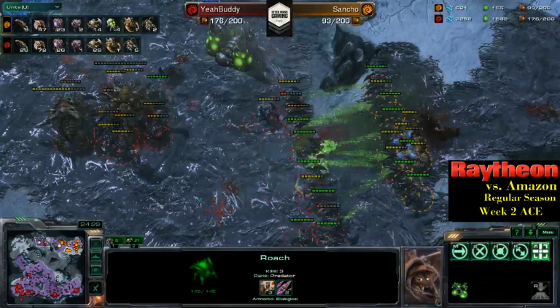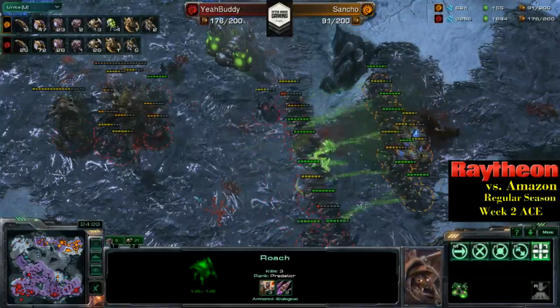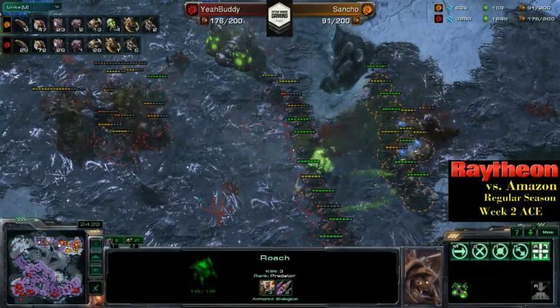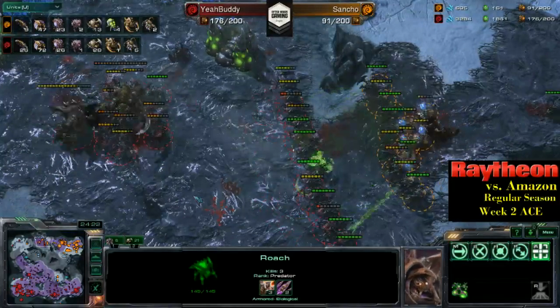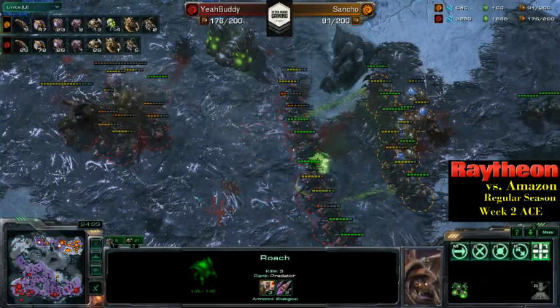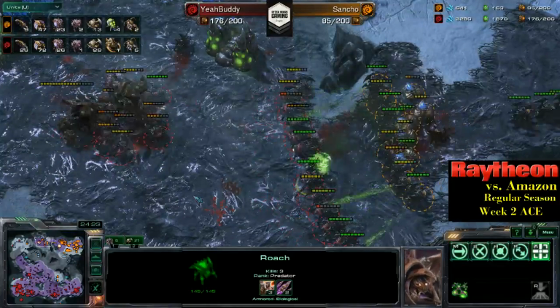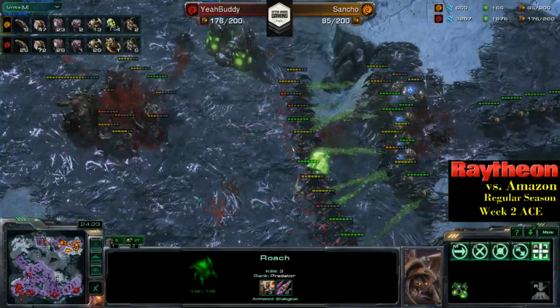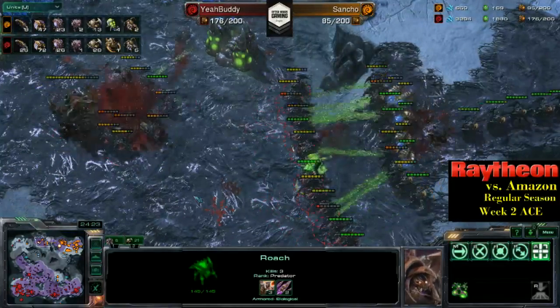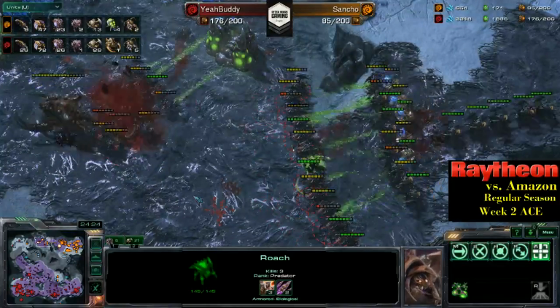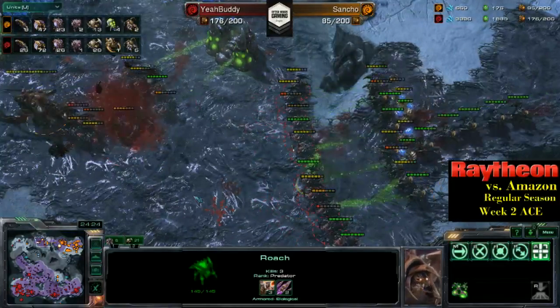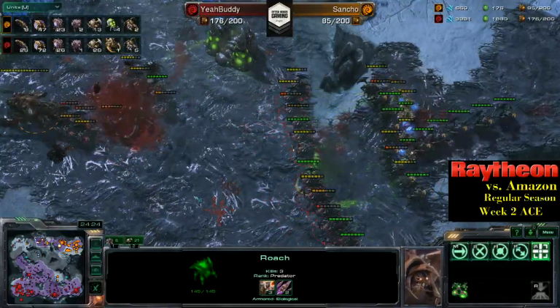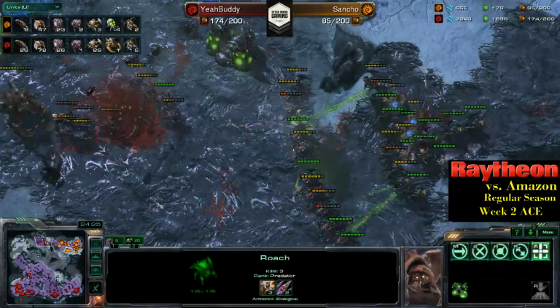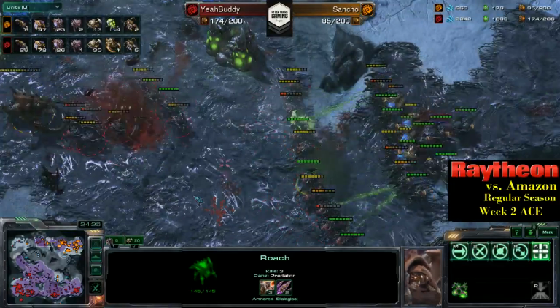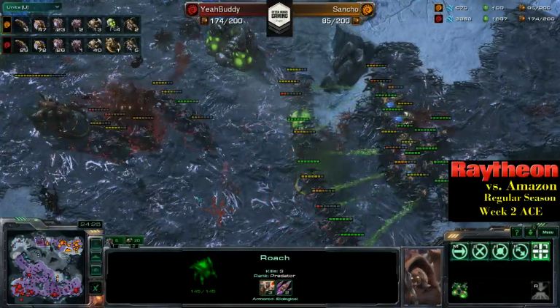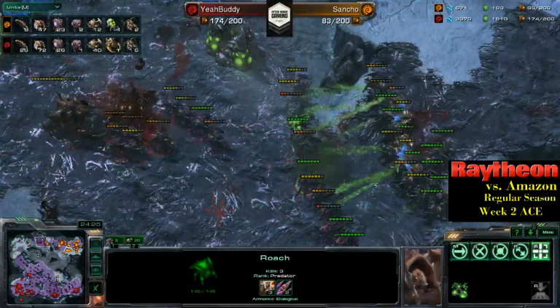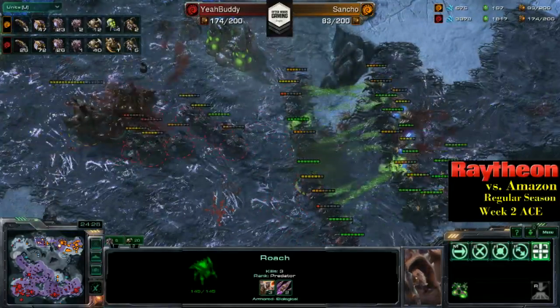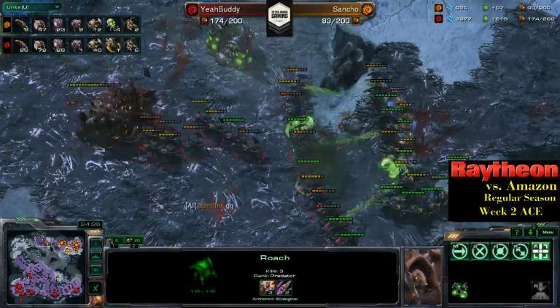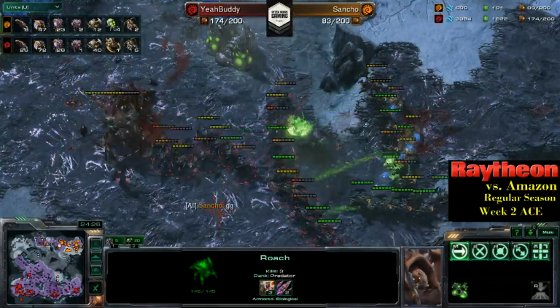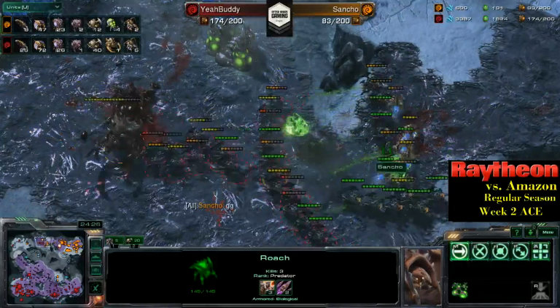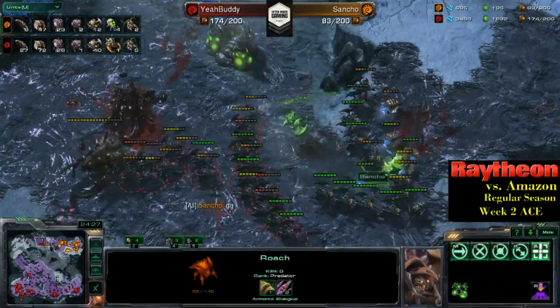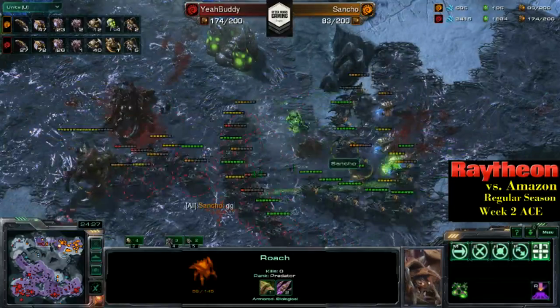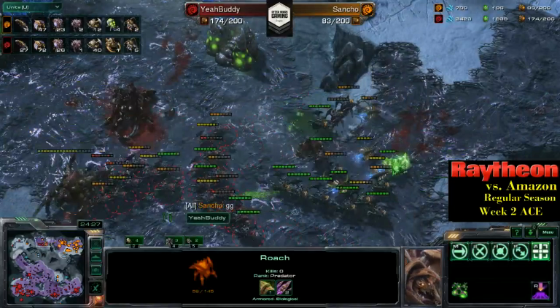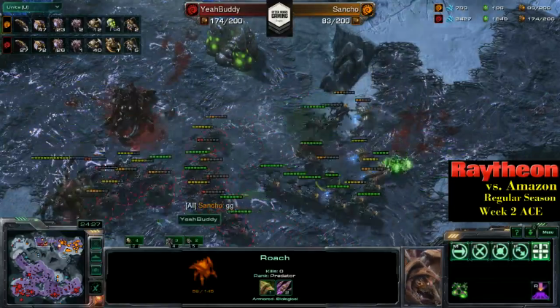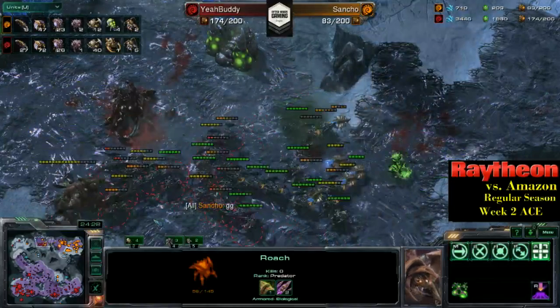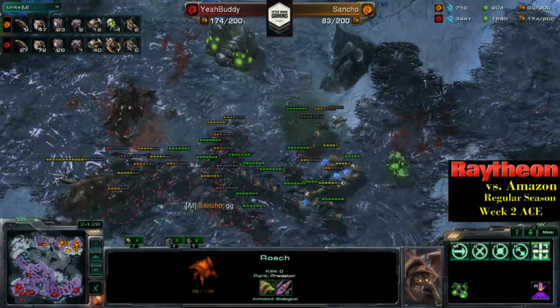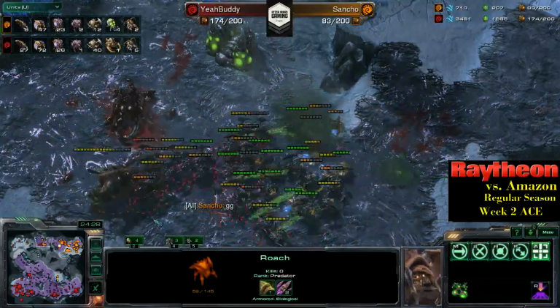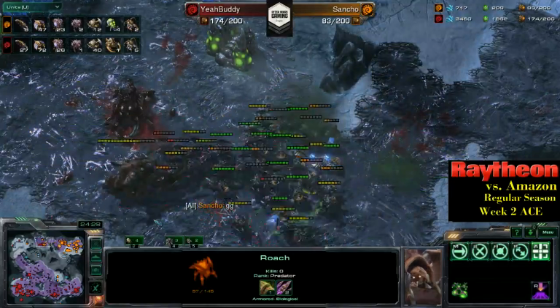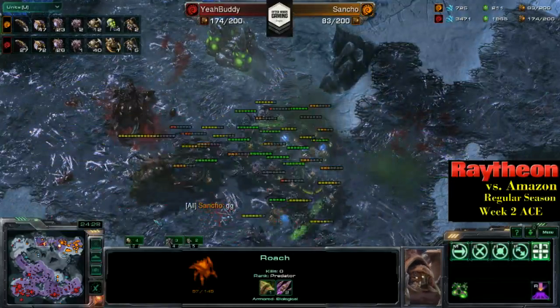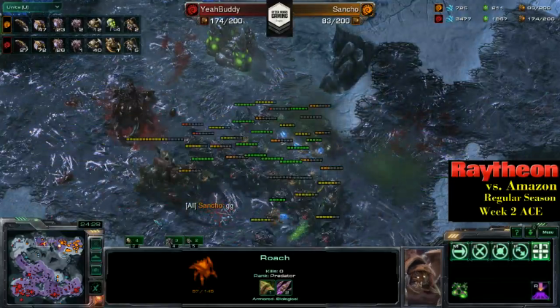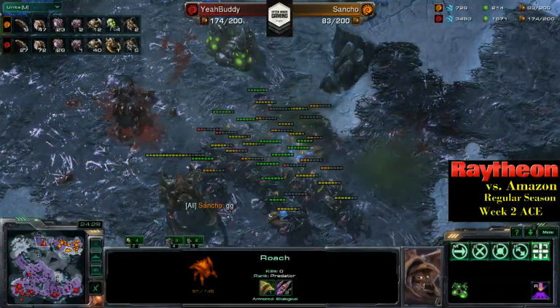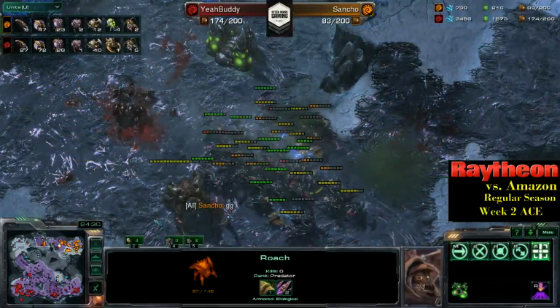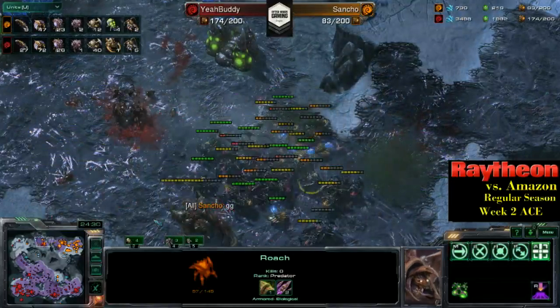Sancho's main resource allocation point is going to fall. These ultralisks are going to fall quite quickly to a fair amount of roaches, putting Sancho at a very distinct disadvantage all around. And there, ladies and gentlemen, is the GG.